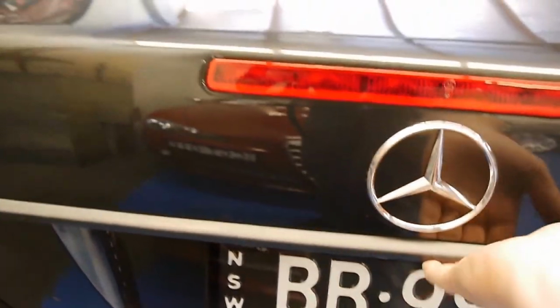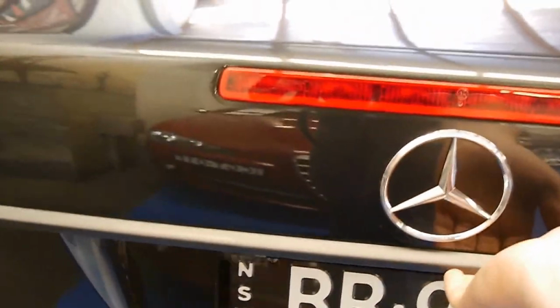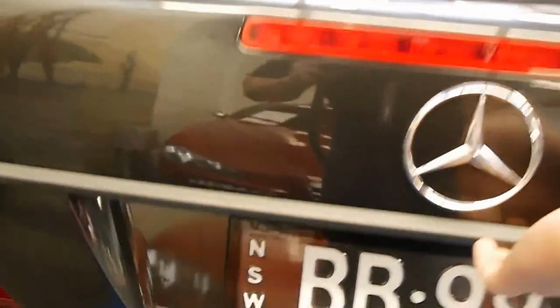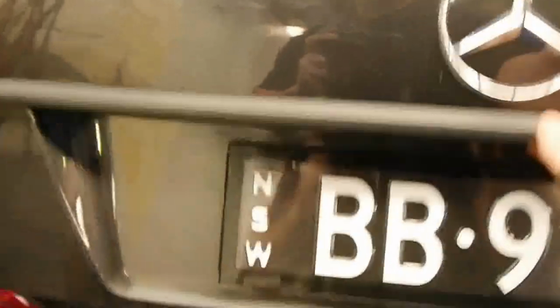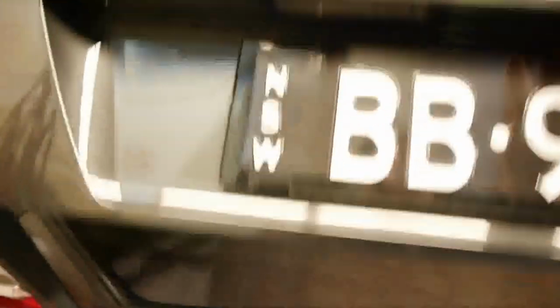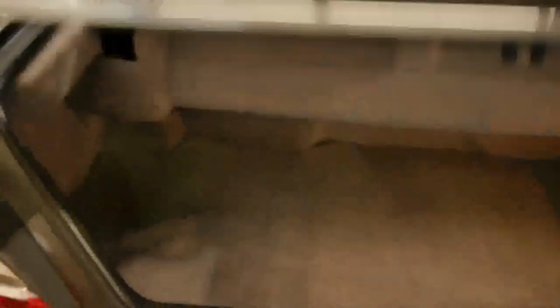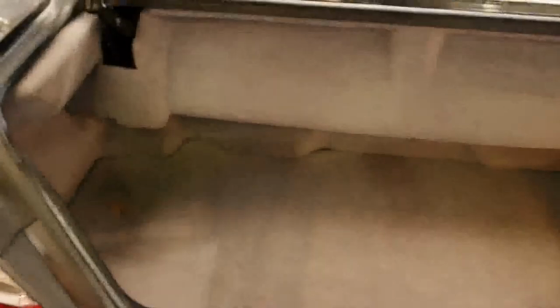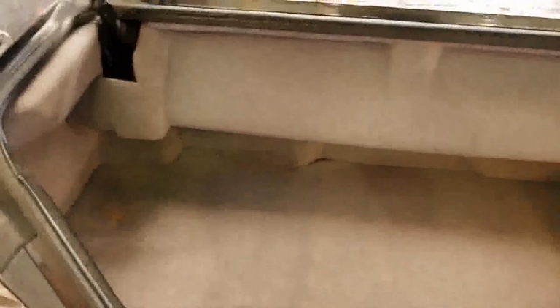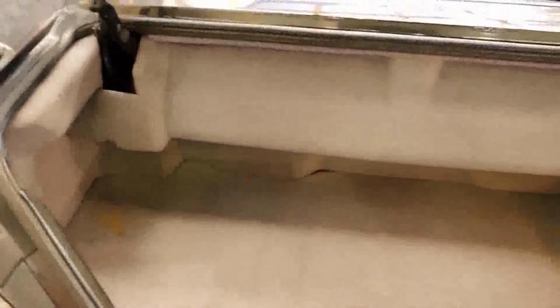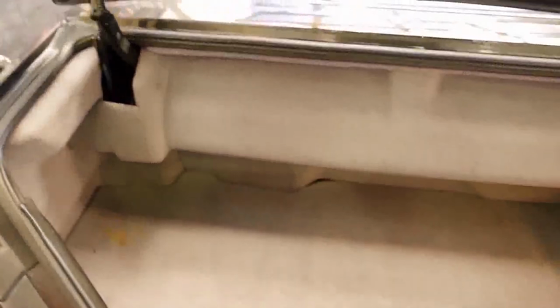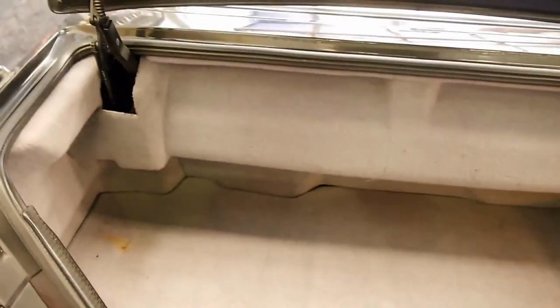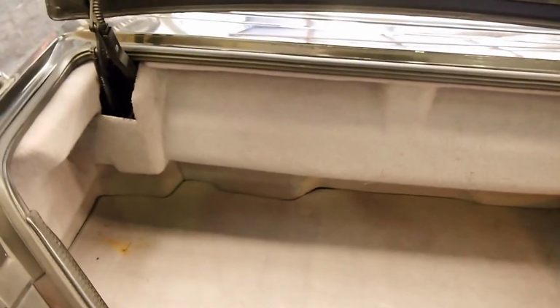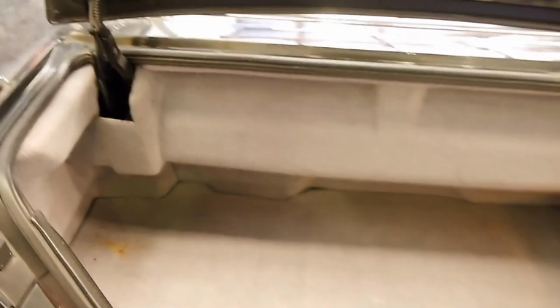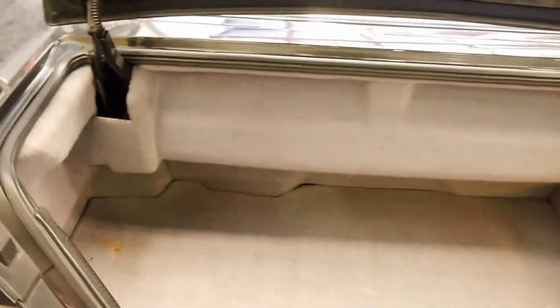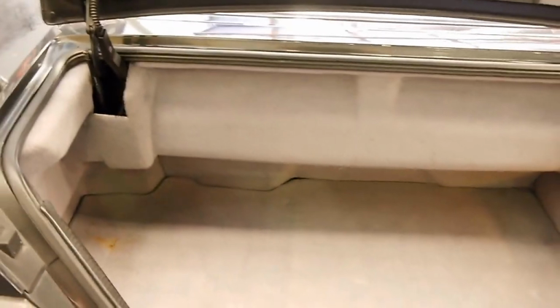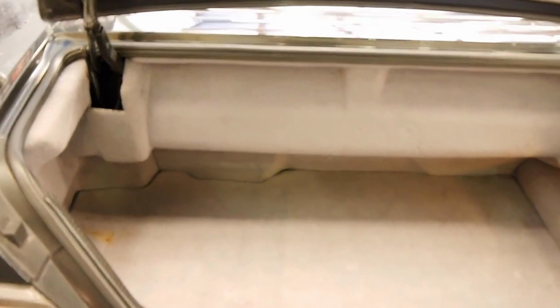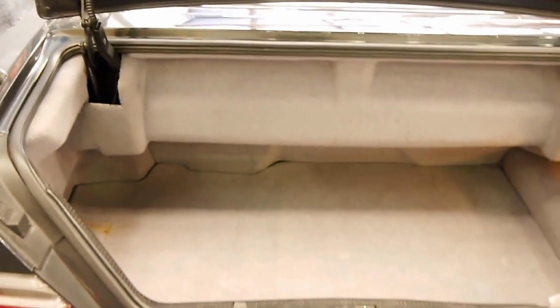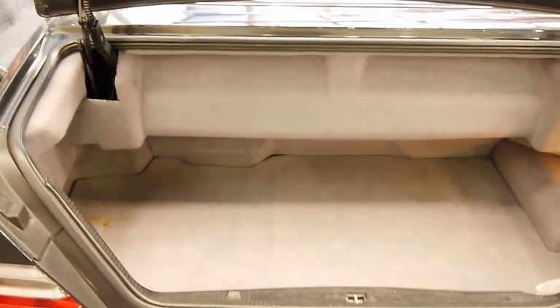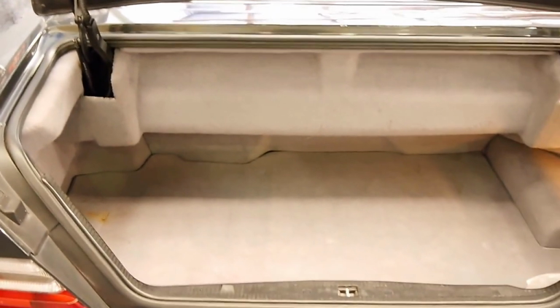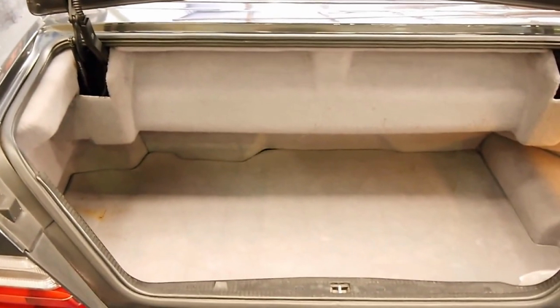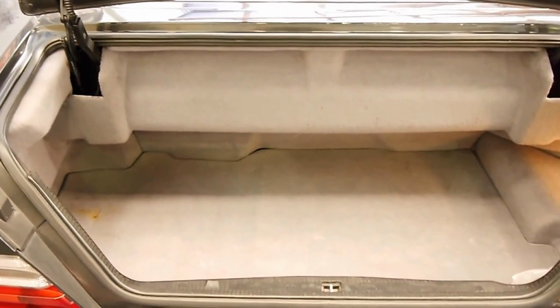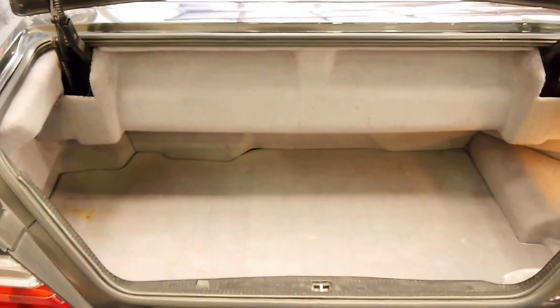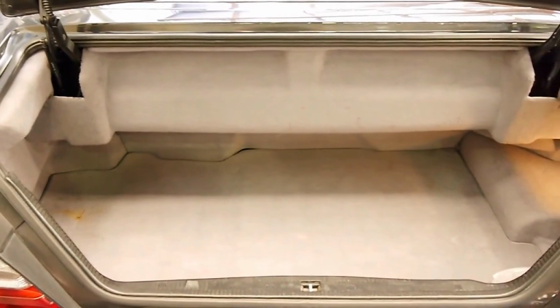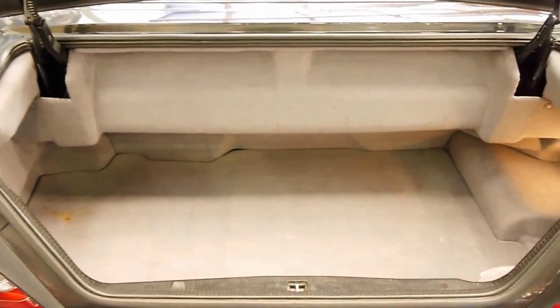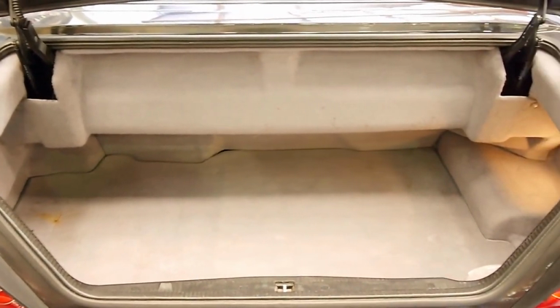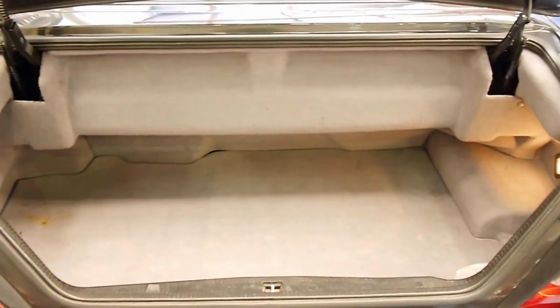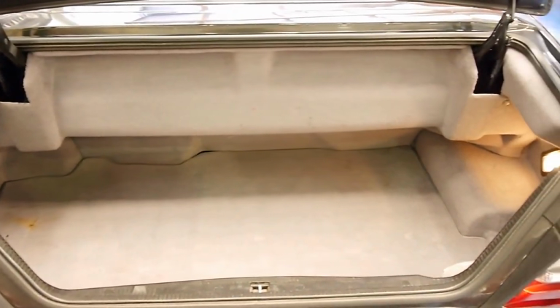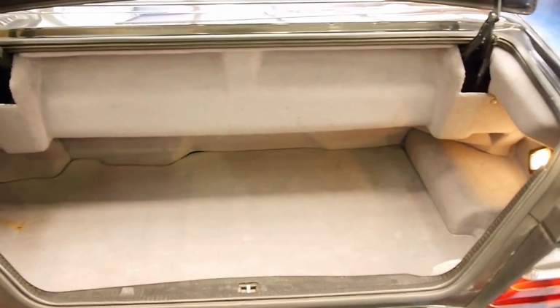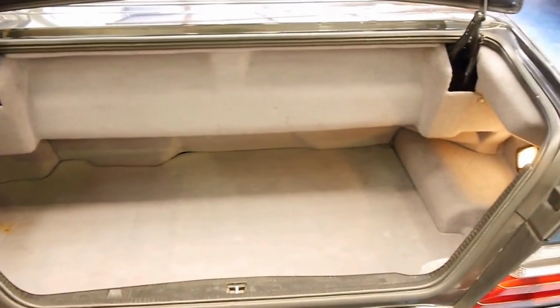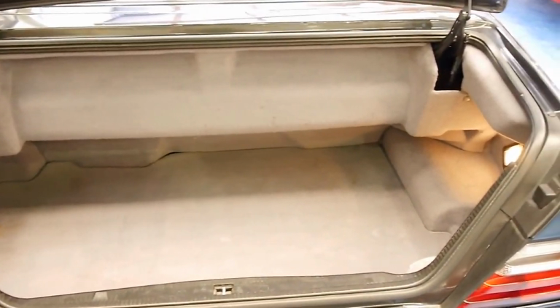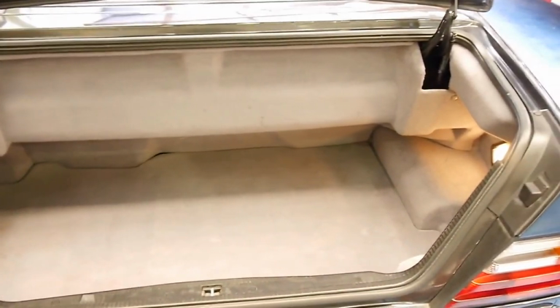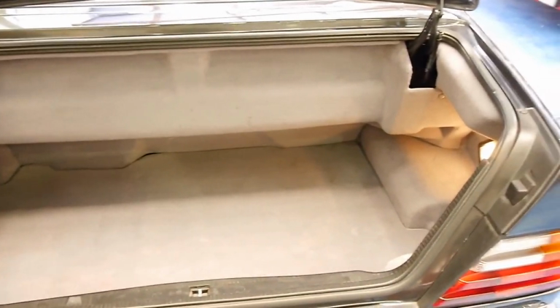I absolutely adore these — one of the last true nut, bolt and wrench Mercedes you could buy.